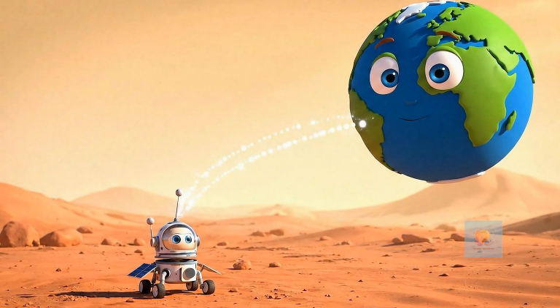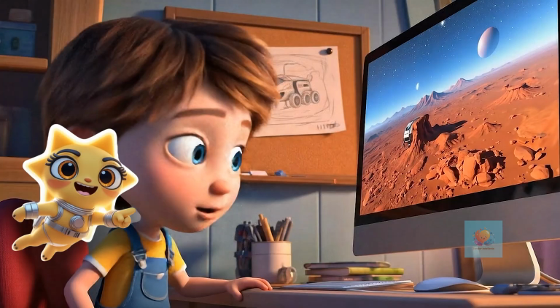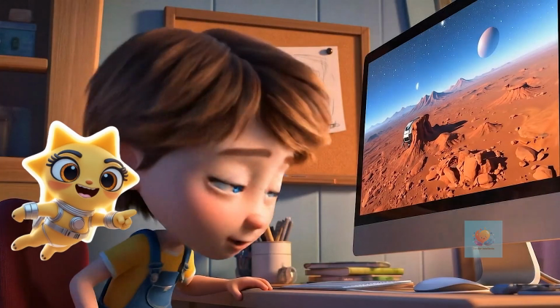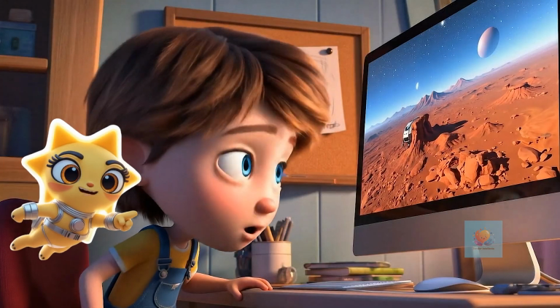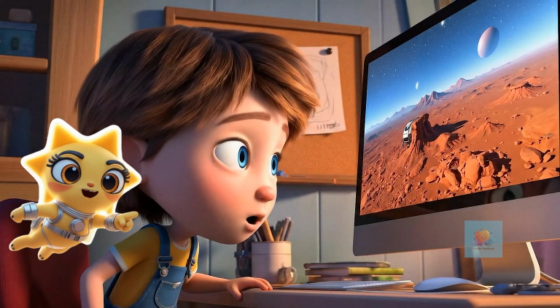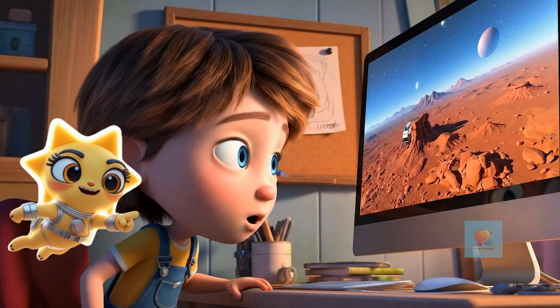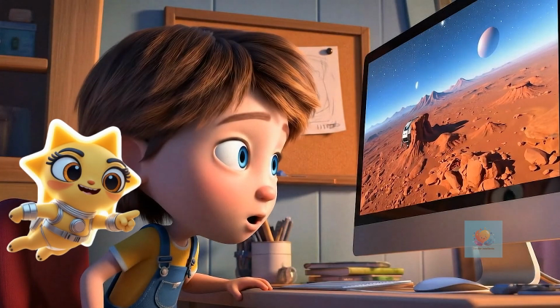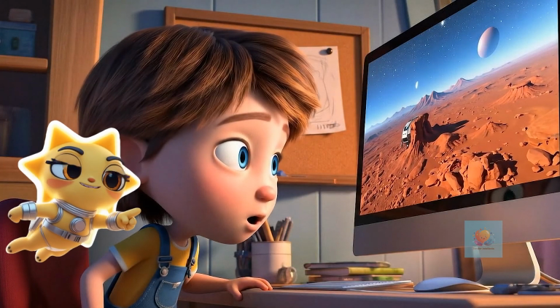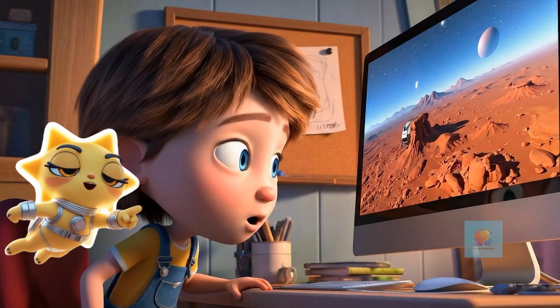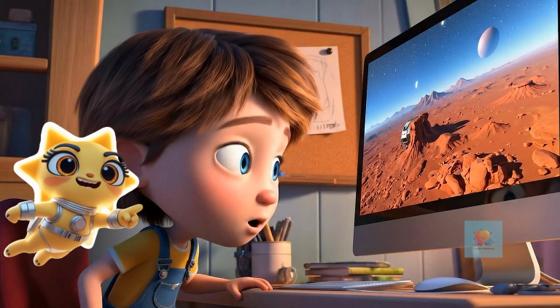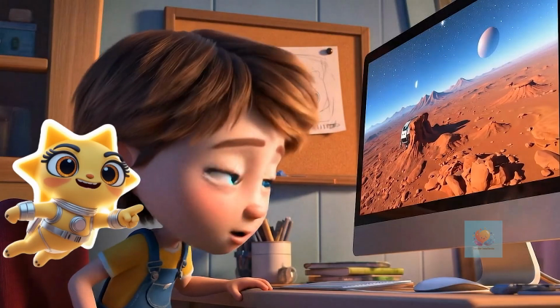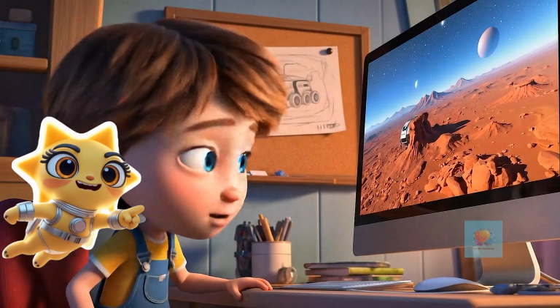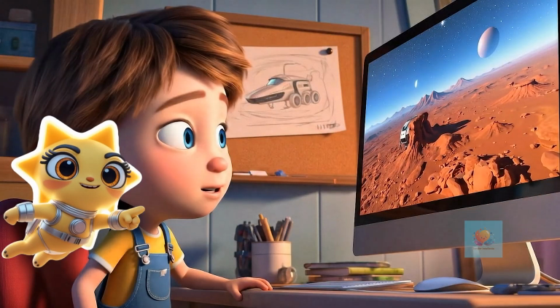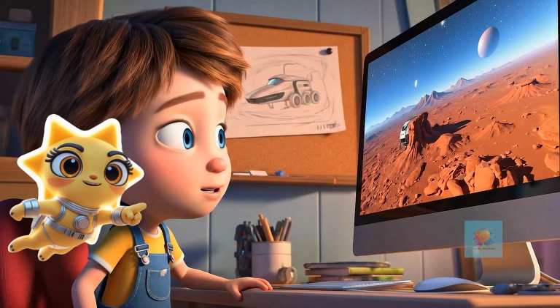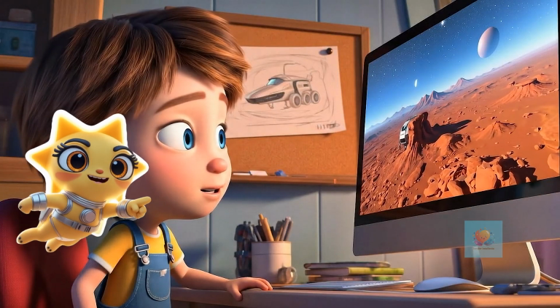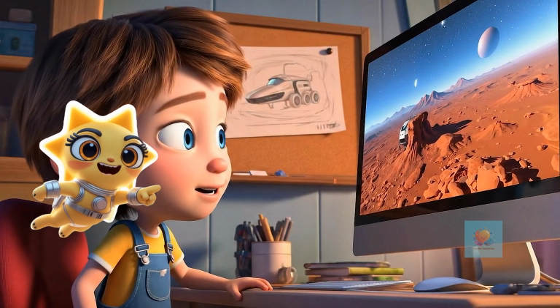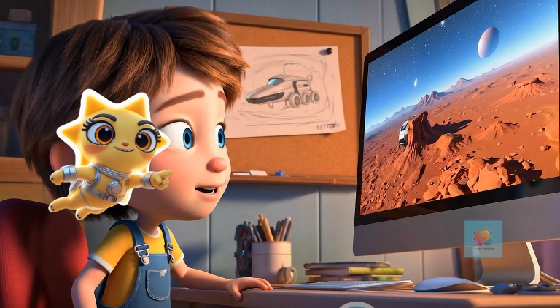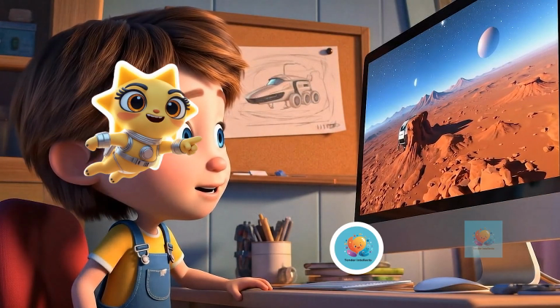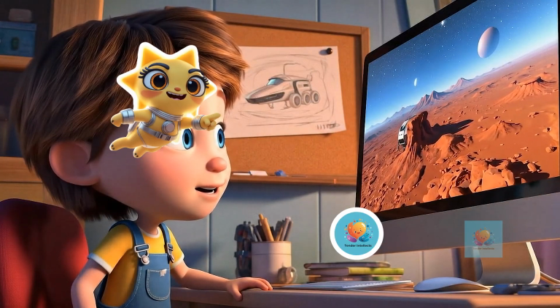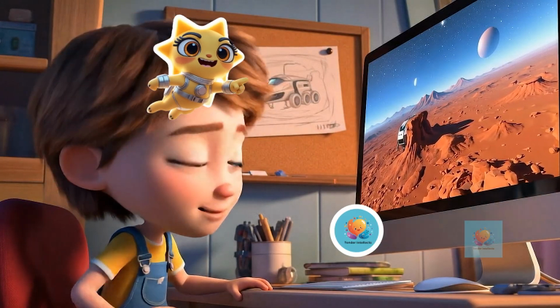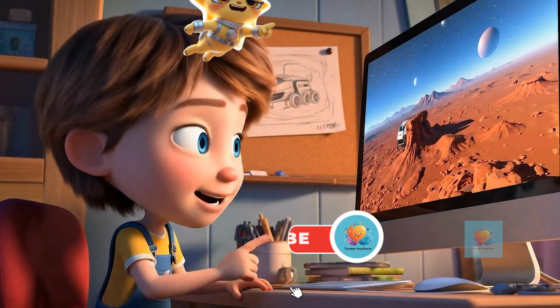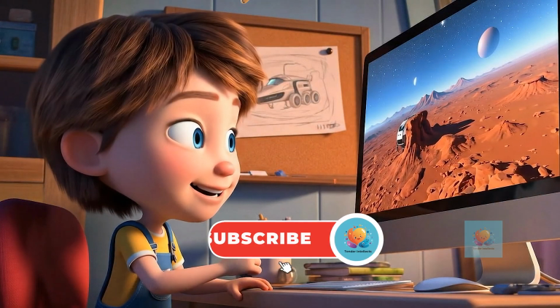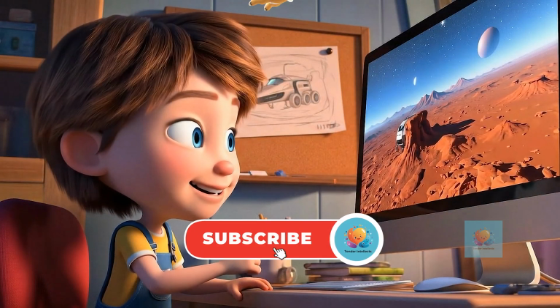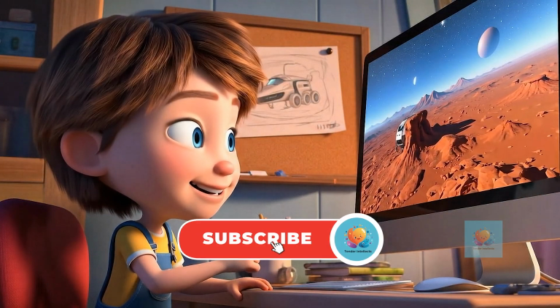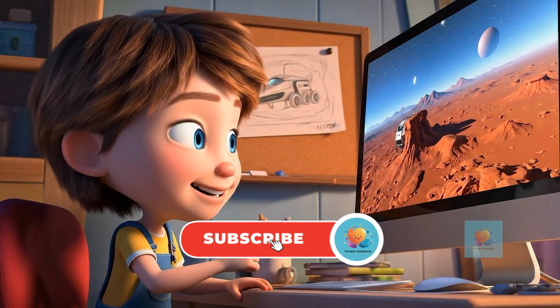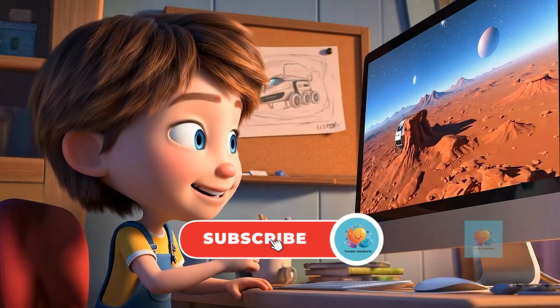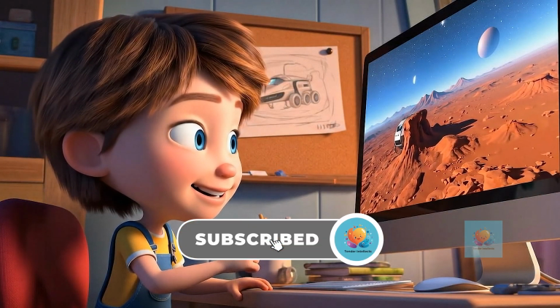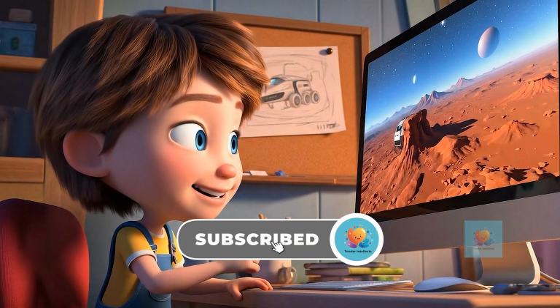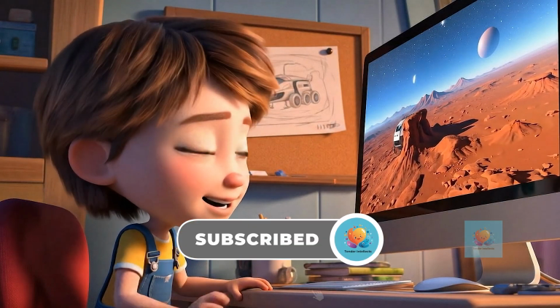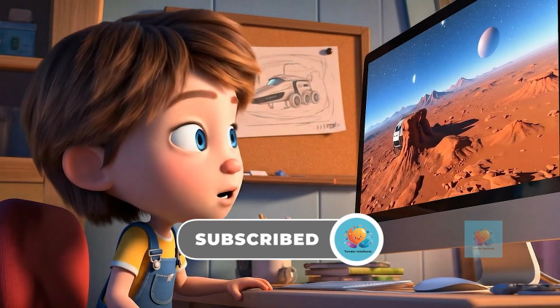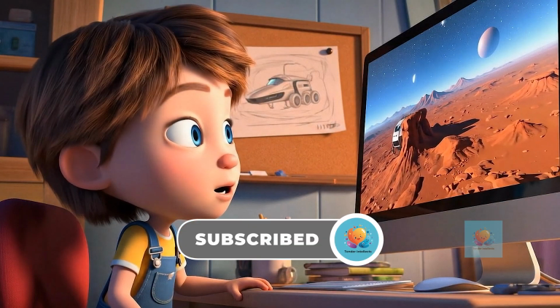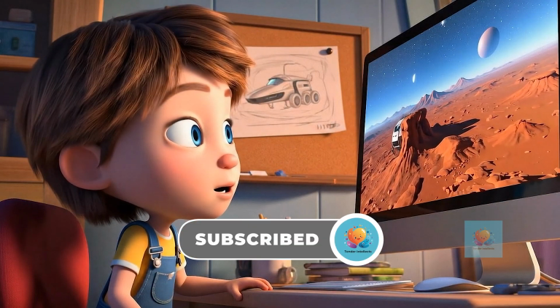The rovers are still exploring and new ones are being built. What amazing things will they discover next?